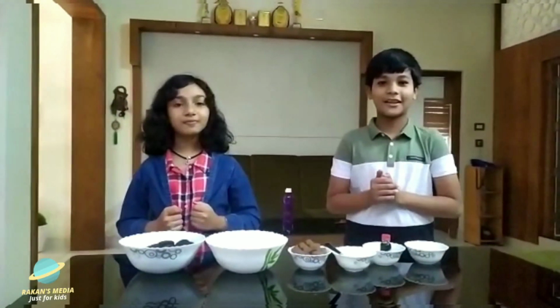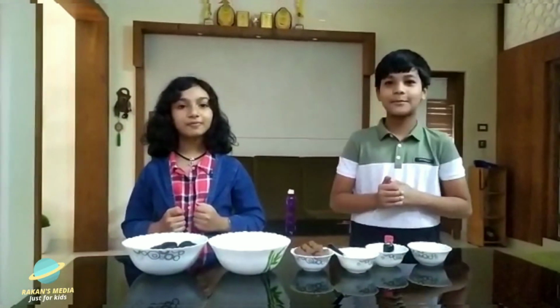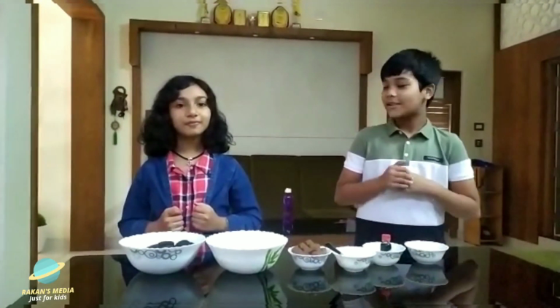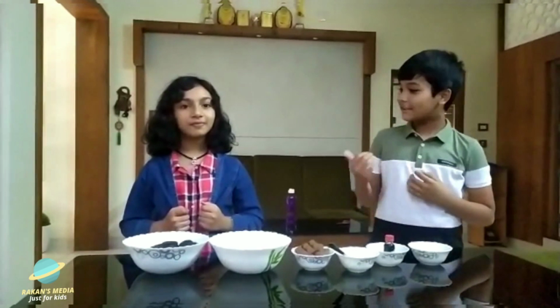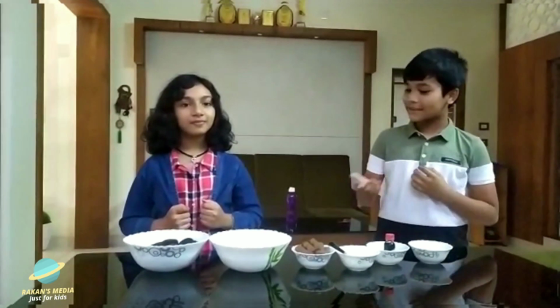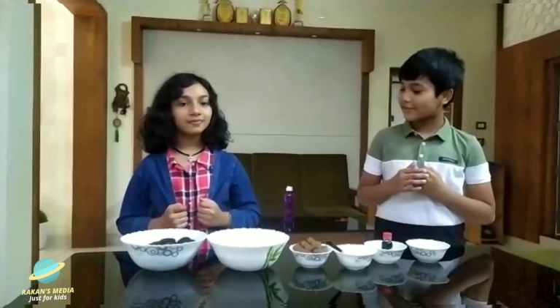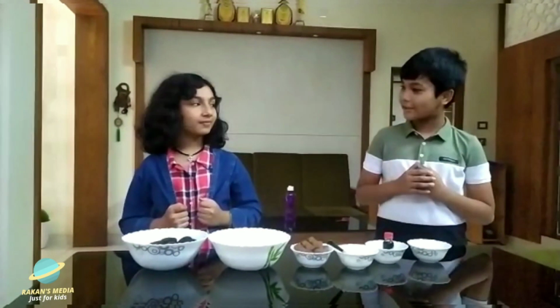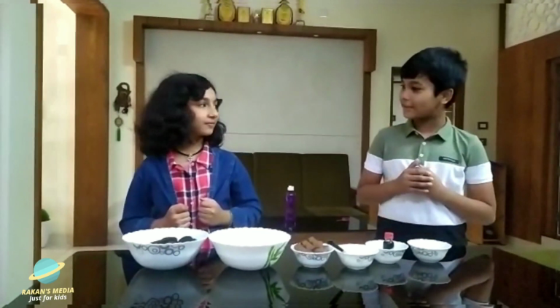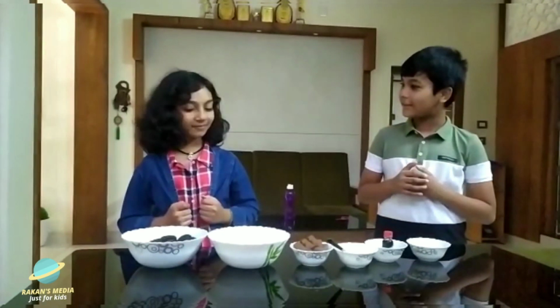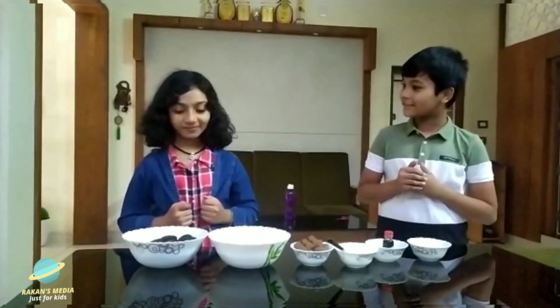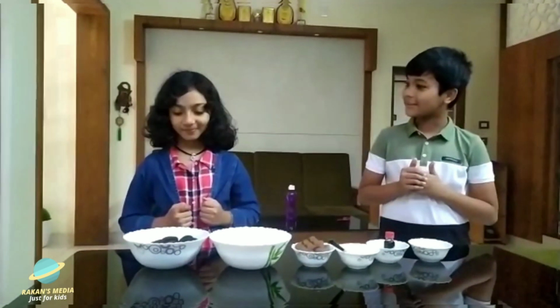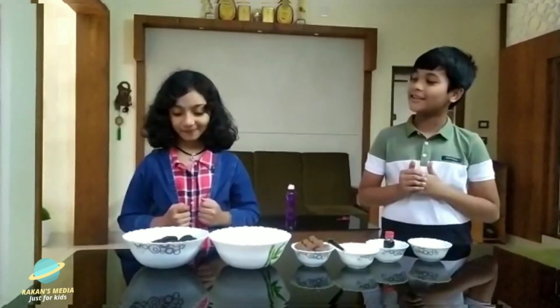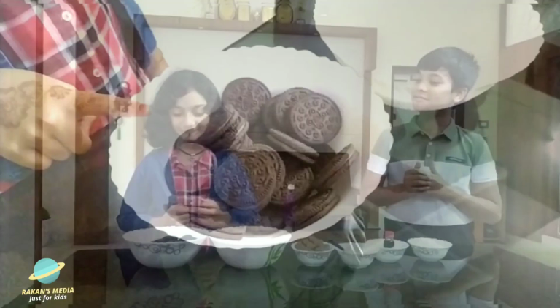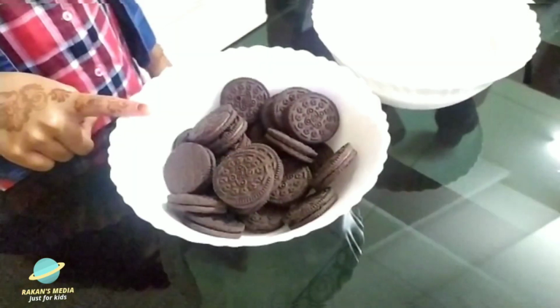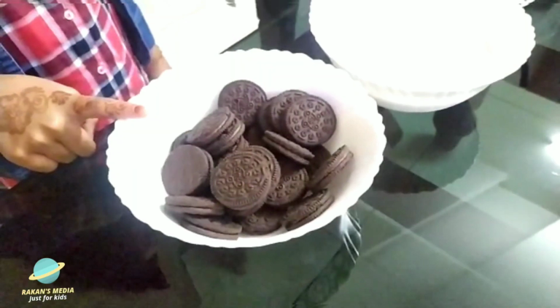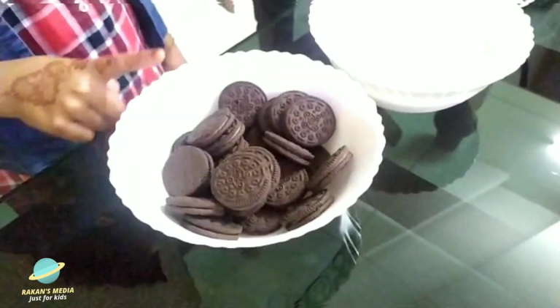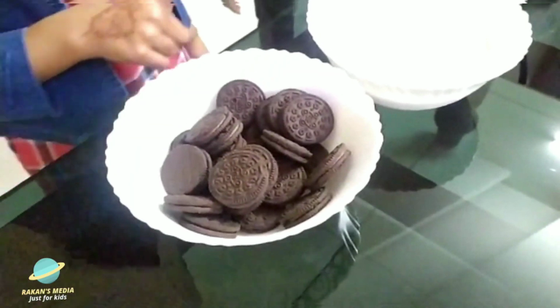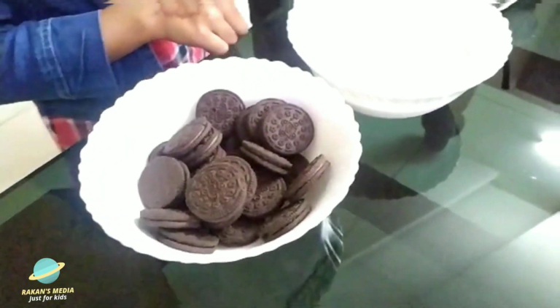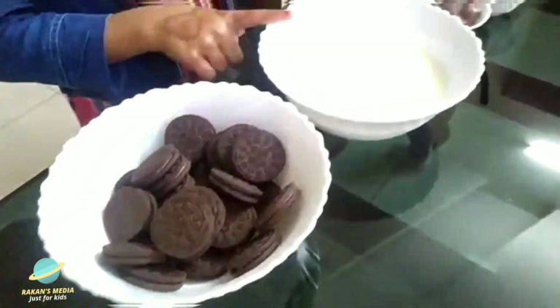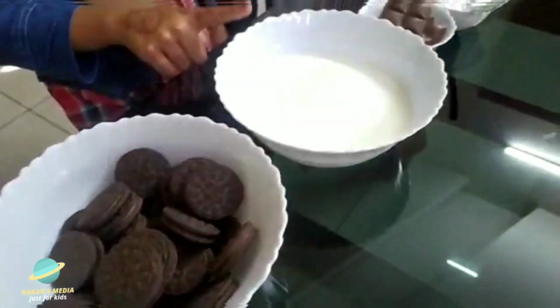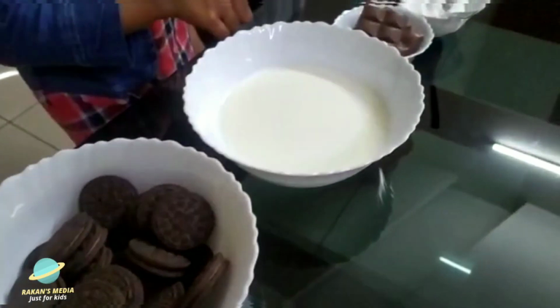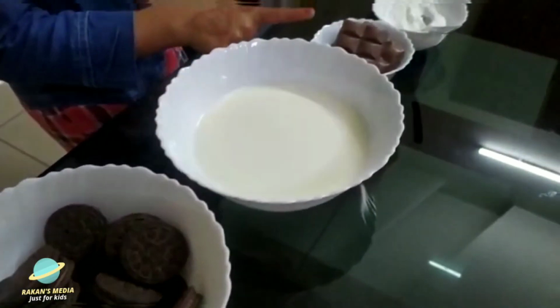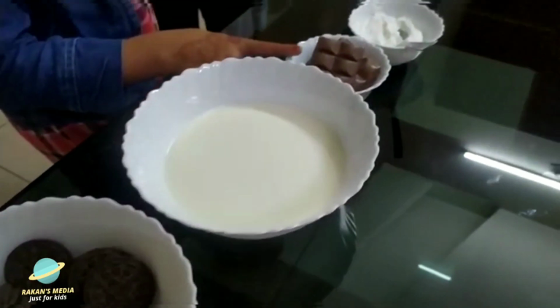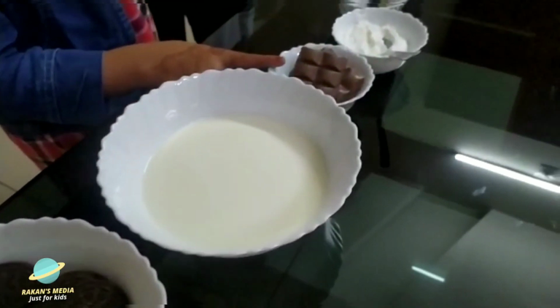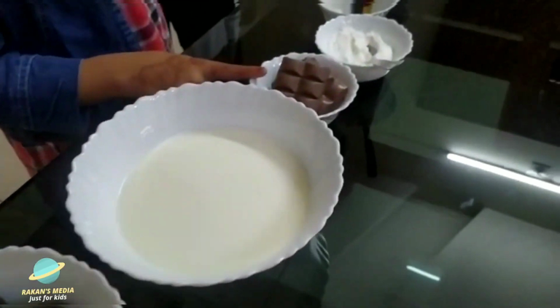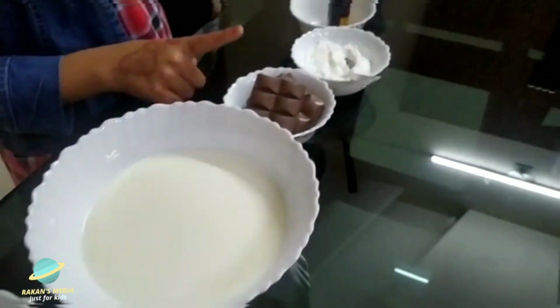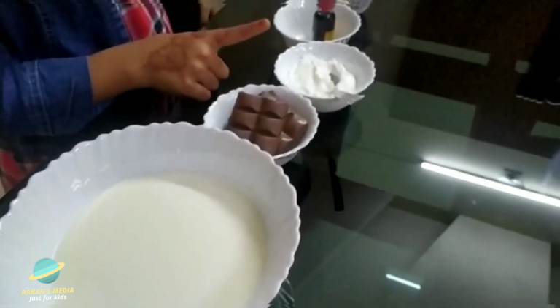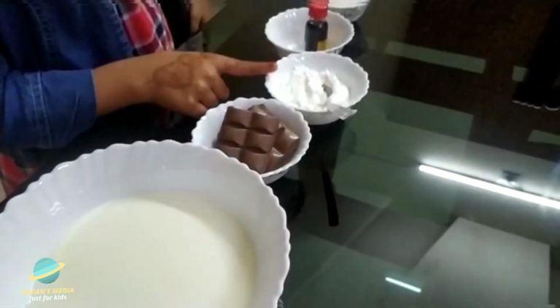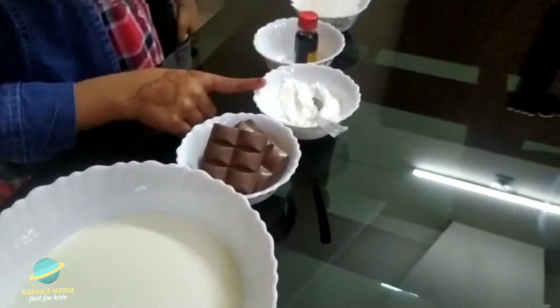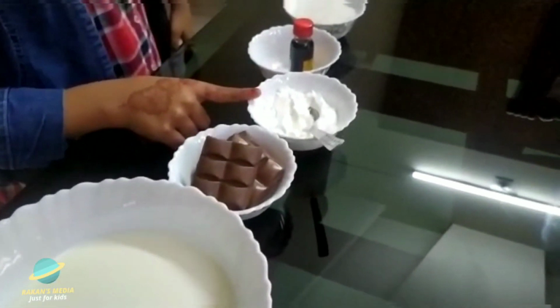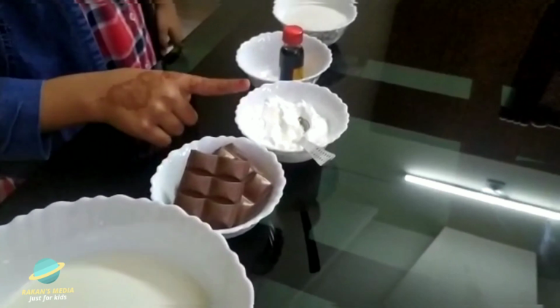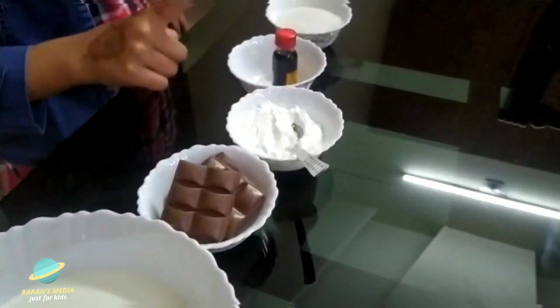I want to make ingredients like this: a real biscuit, milk, choppy, and cornflour.